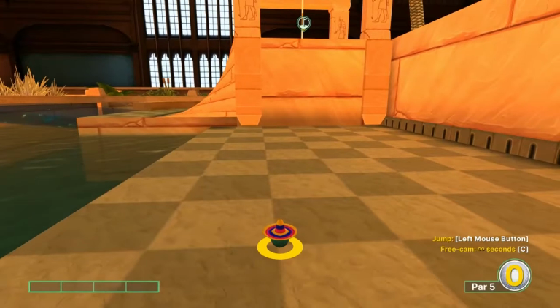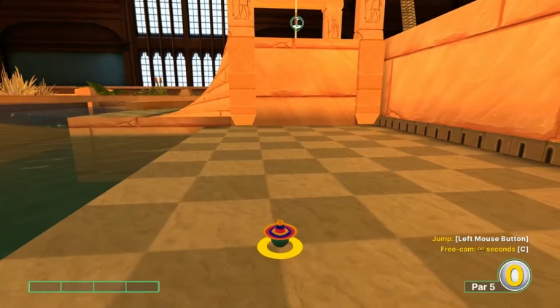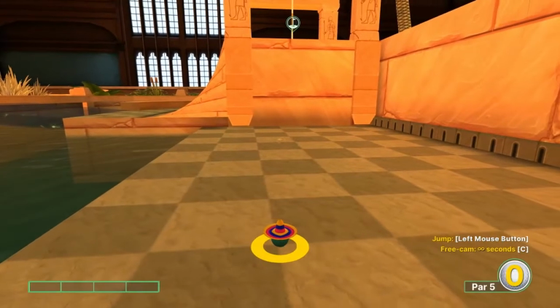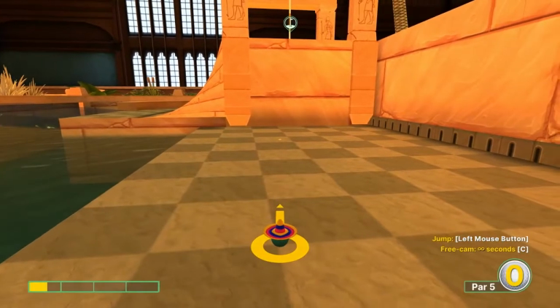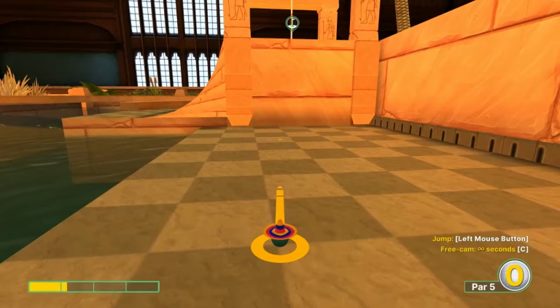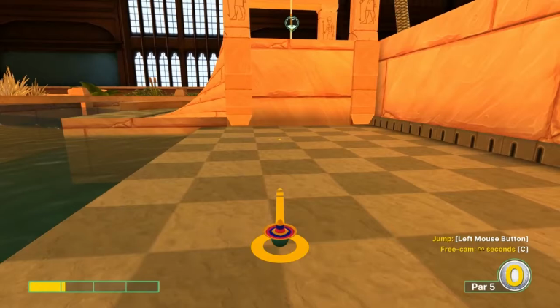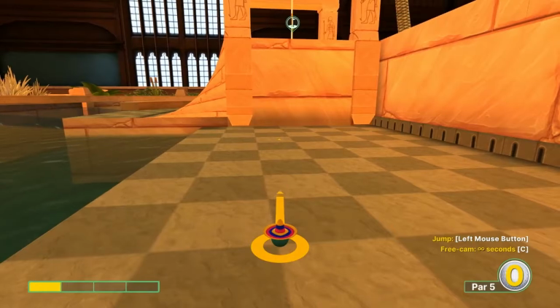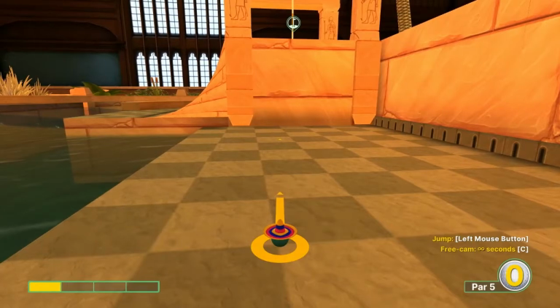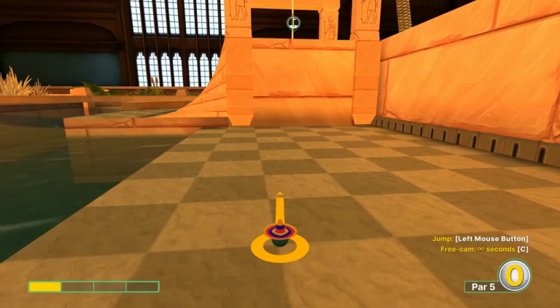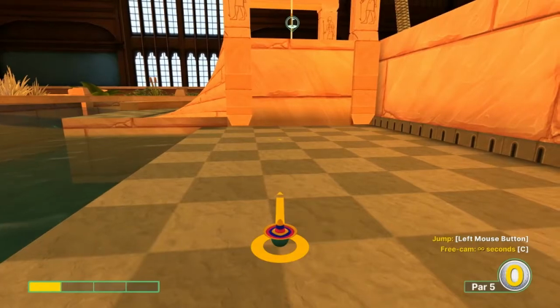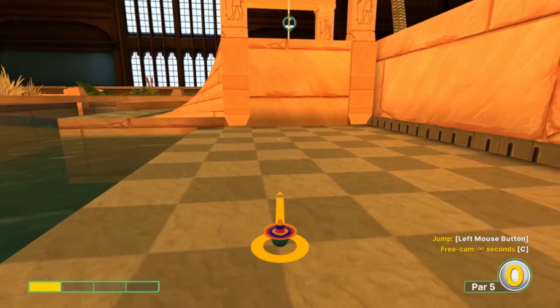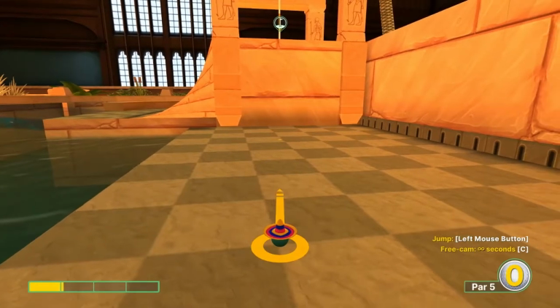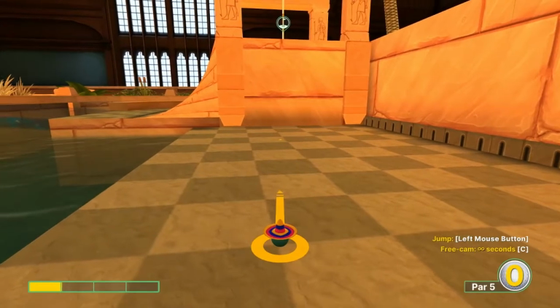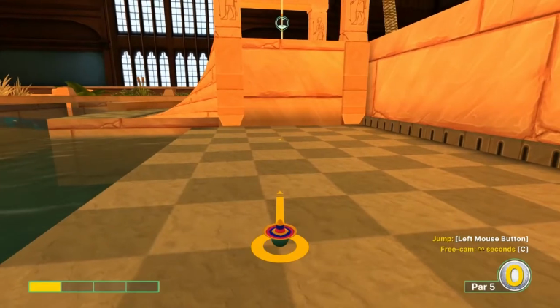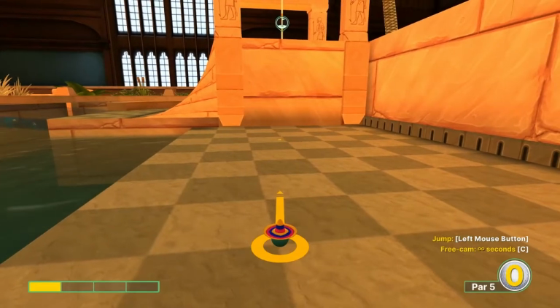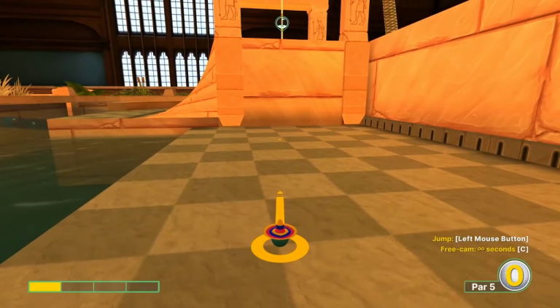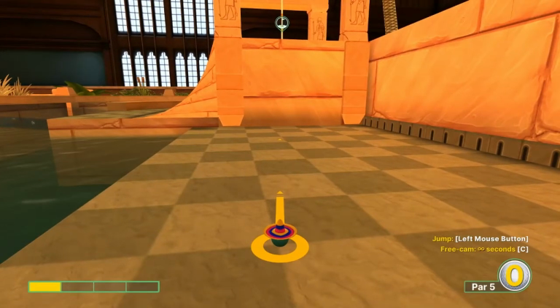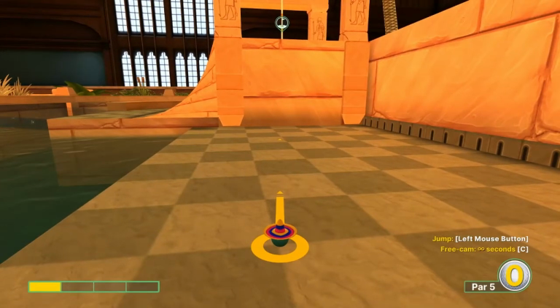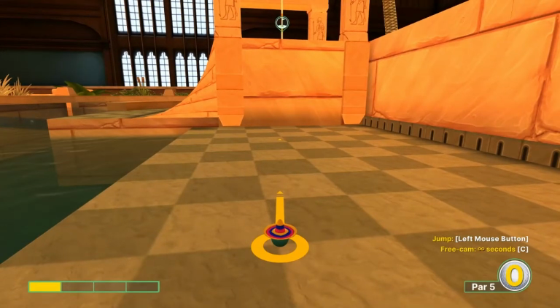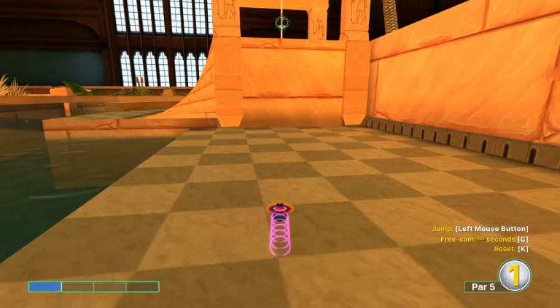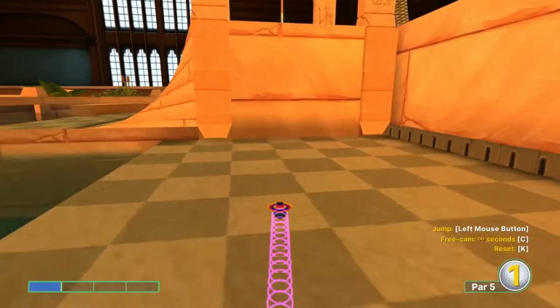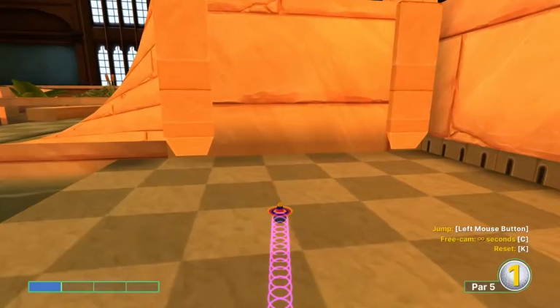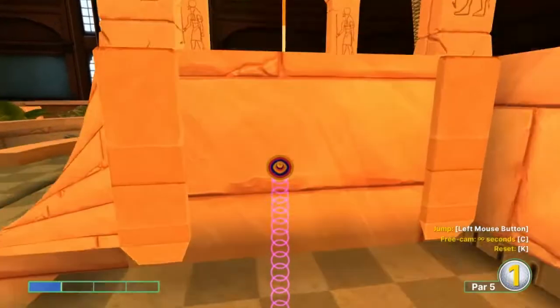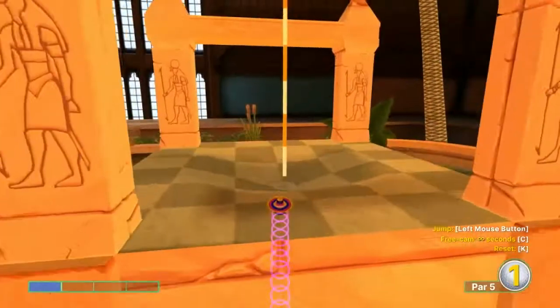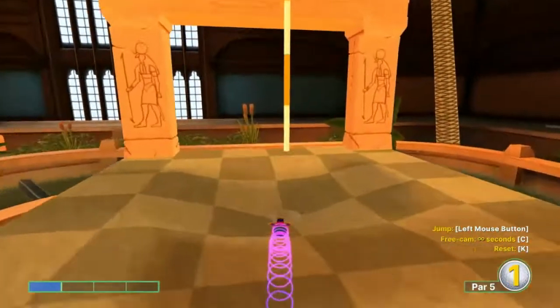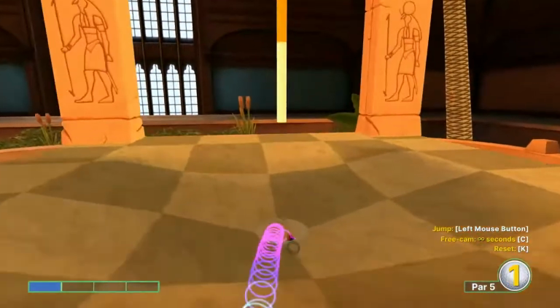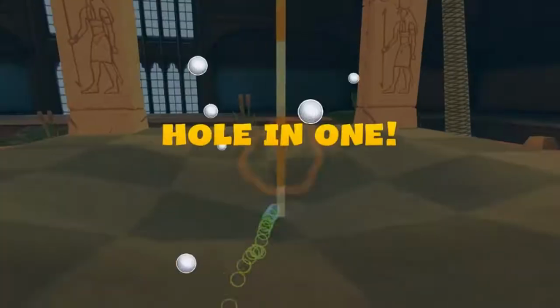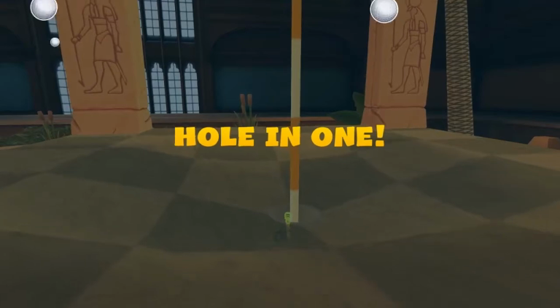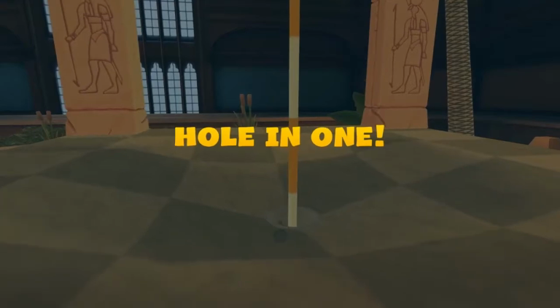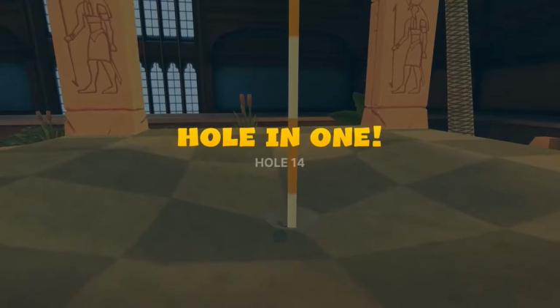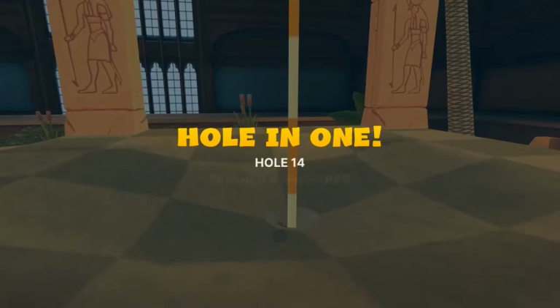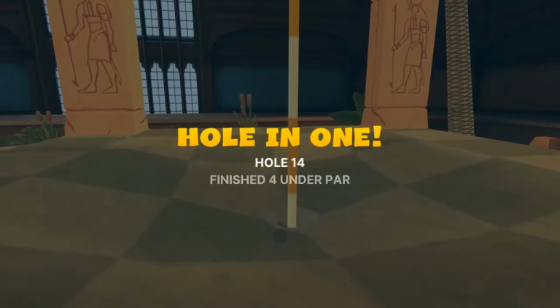Number fourteen: 1 speed, right at the pin, jump before the wall for a hole-in-one.